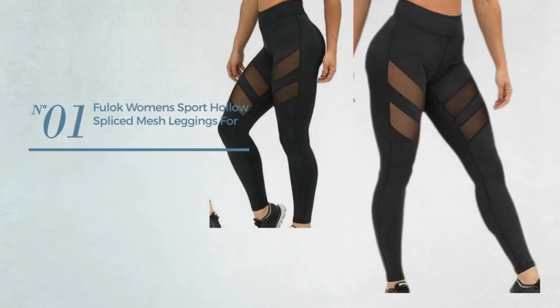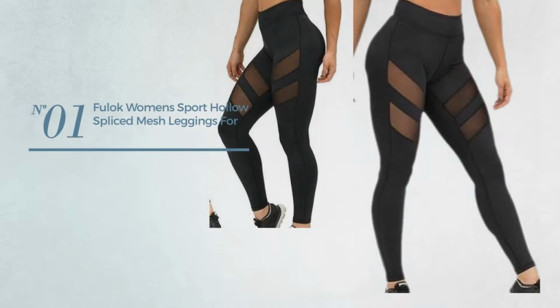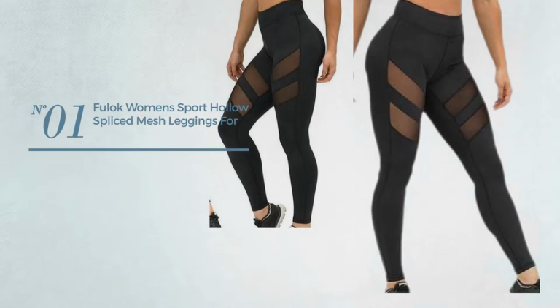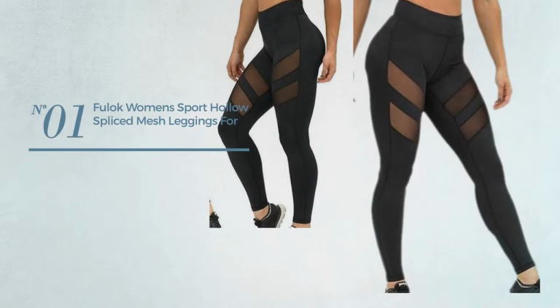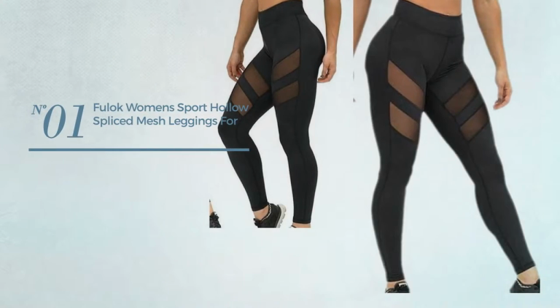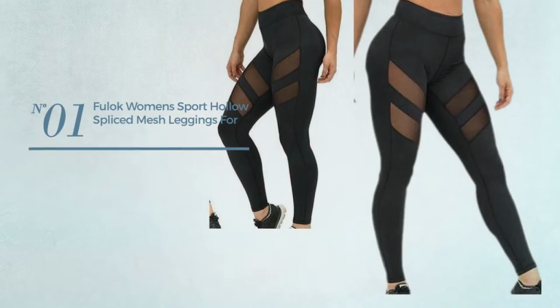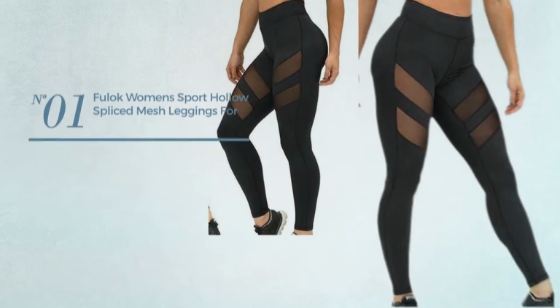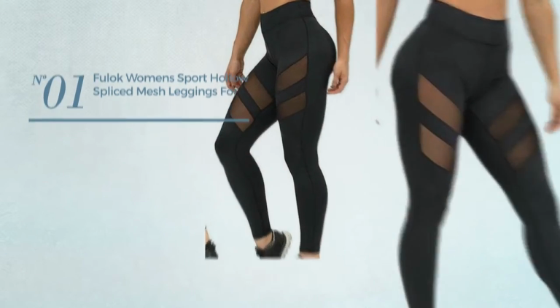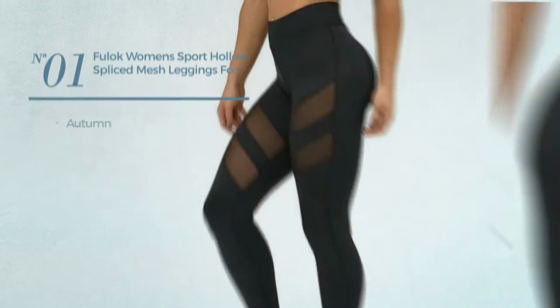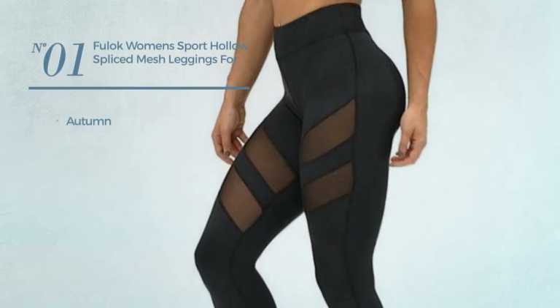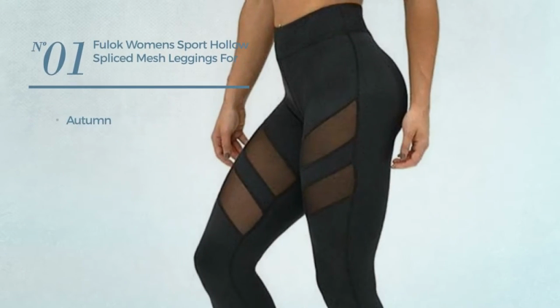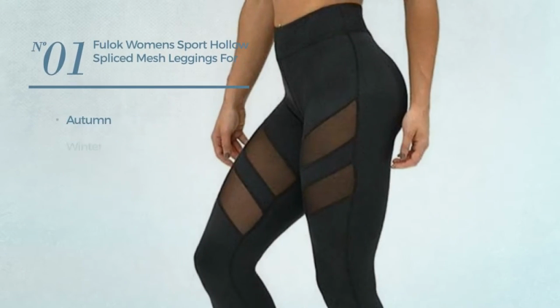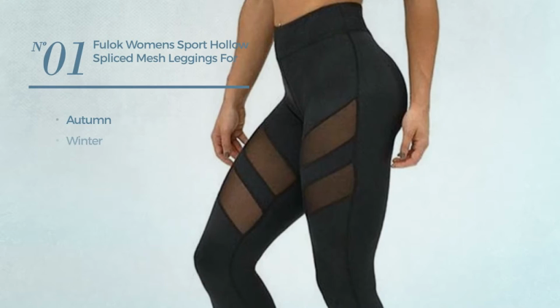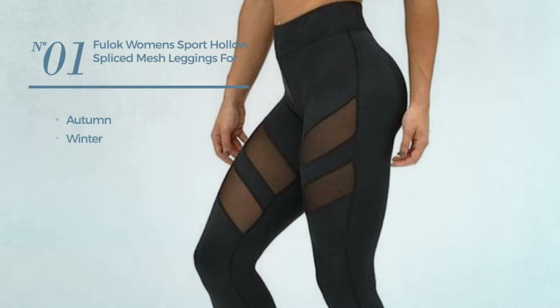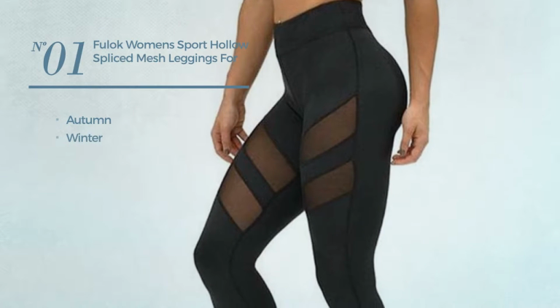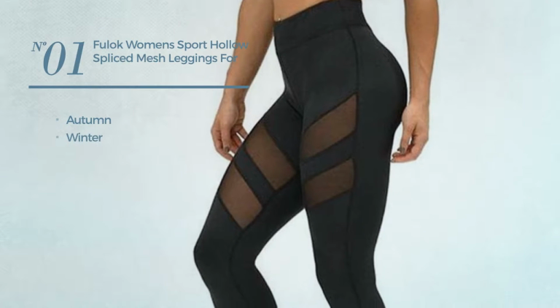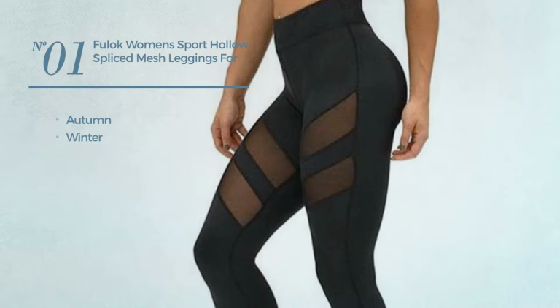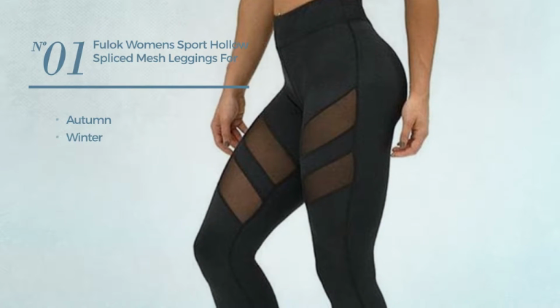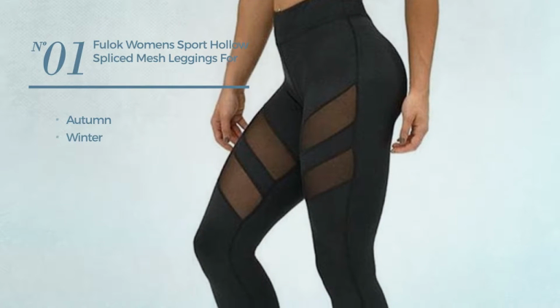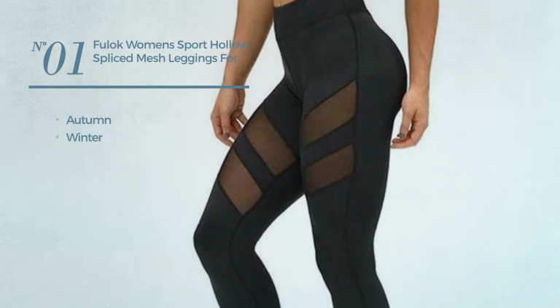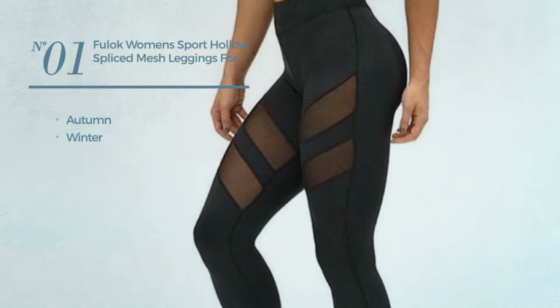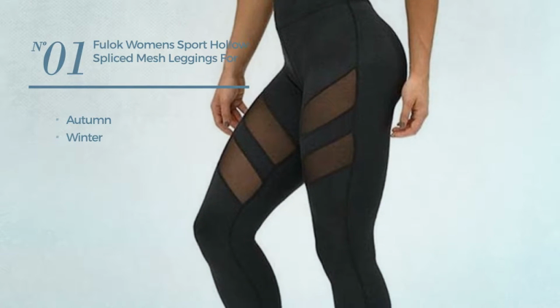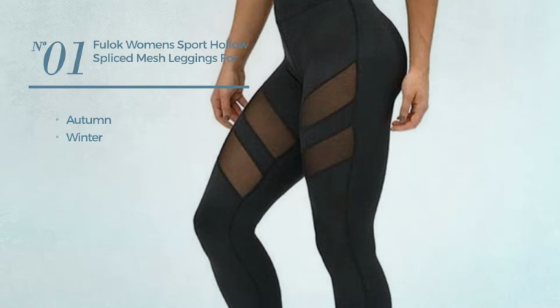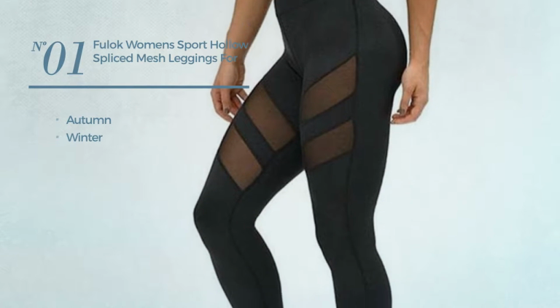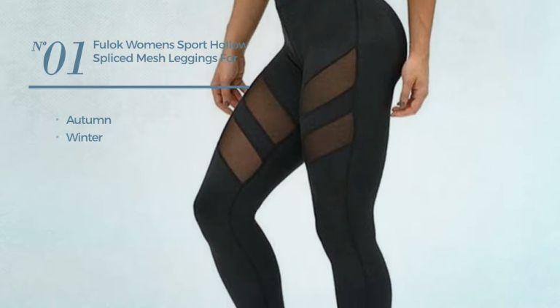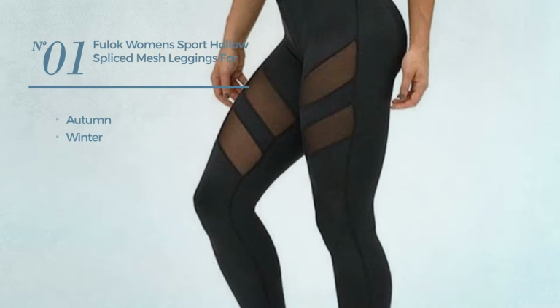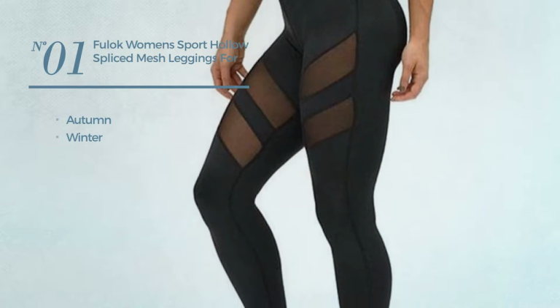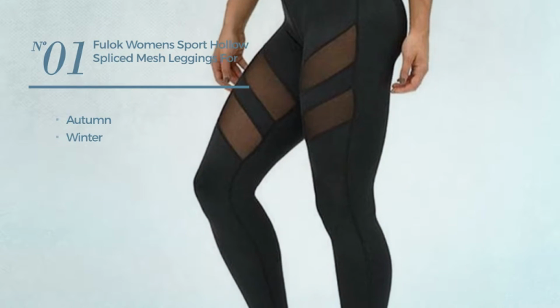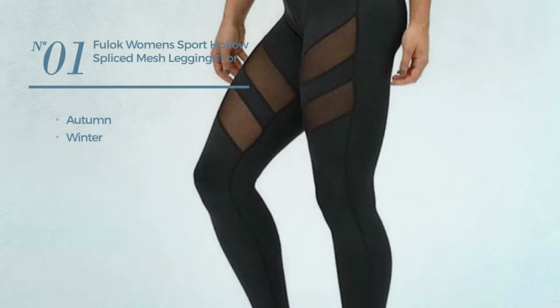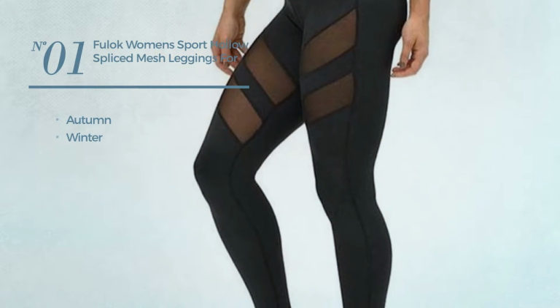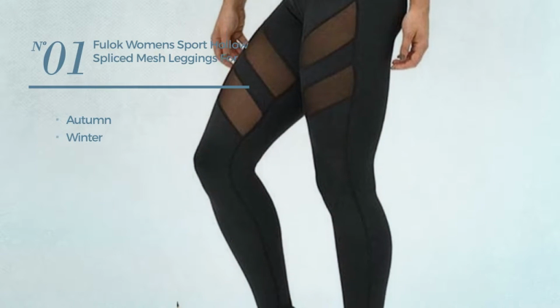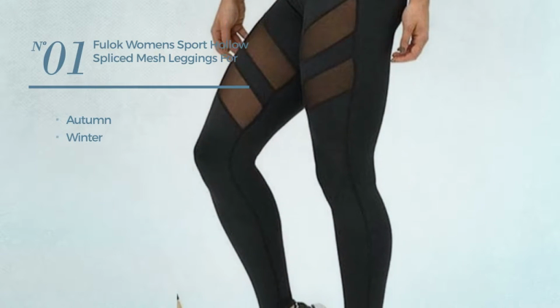Number 1. An Autumn Winter leggings. Available mainly in black color.